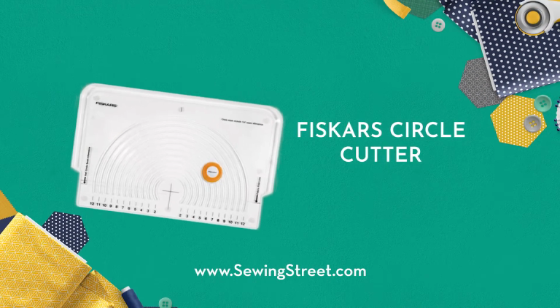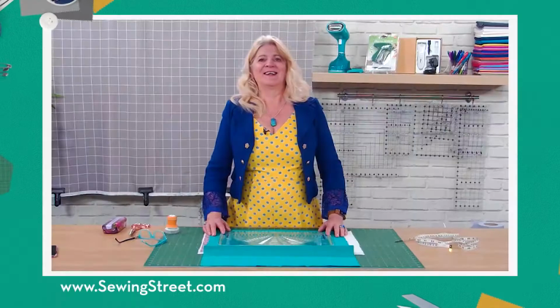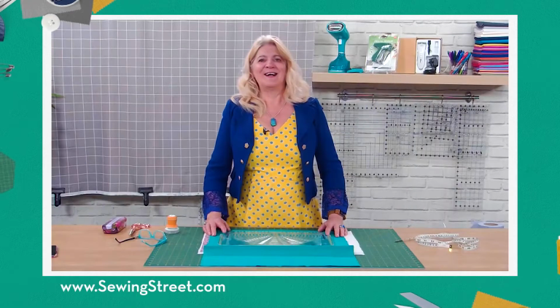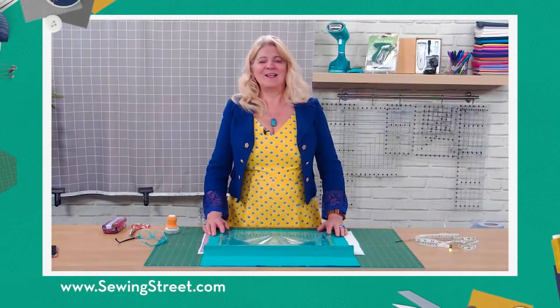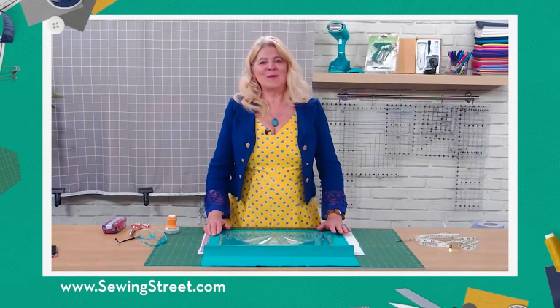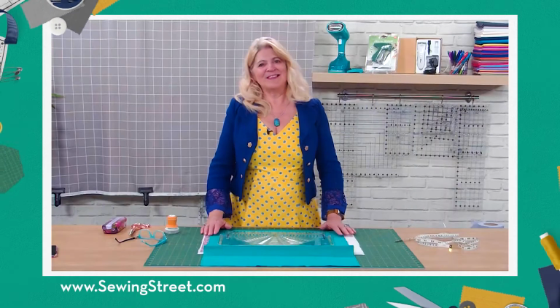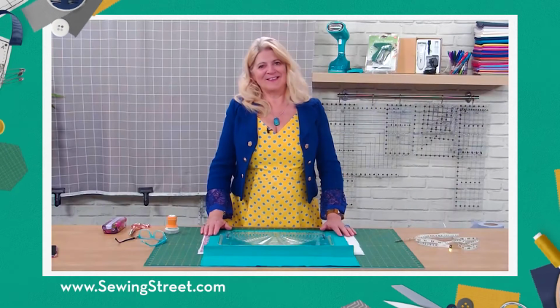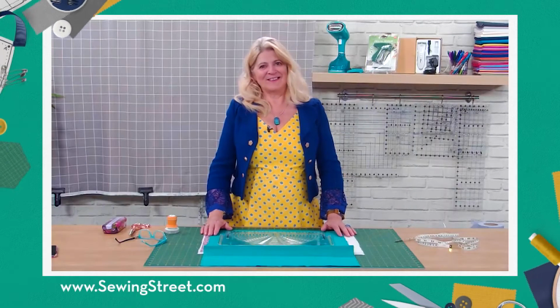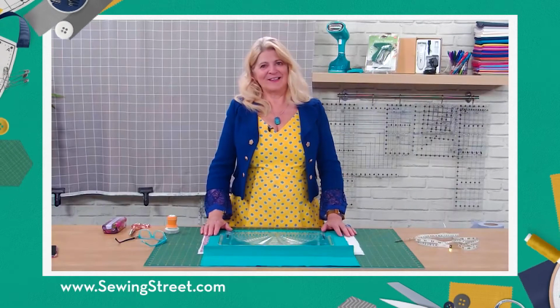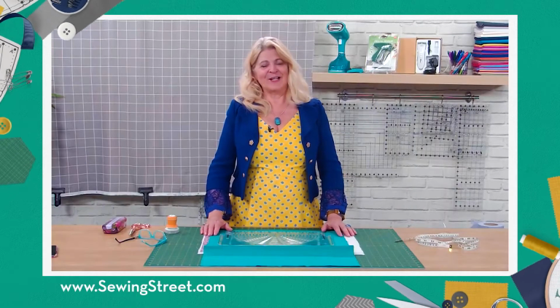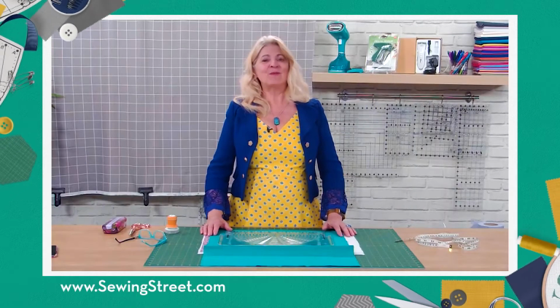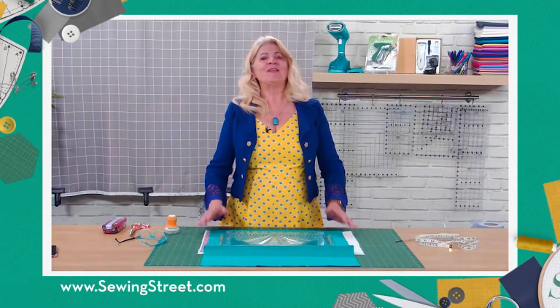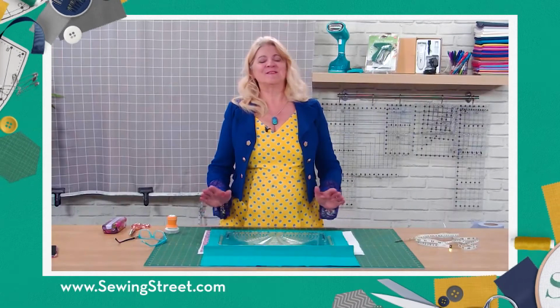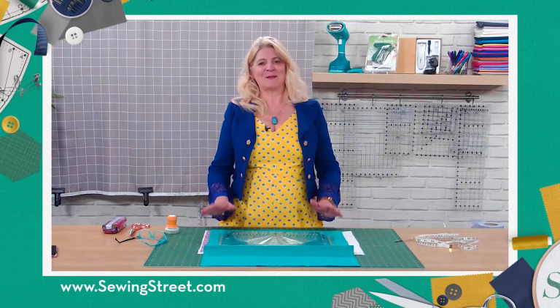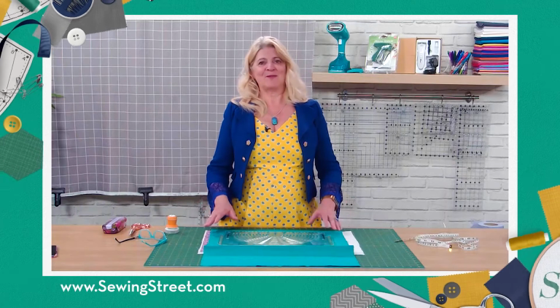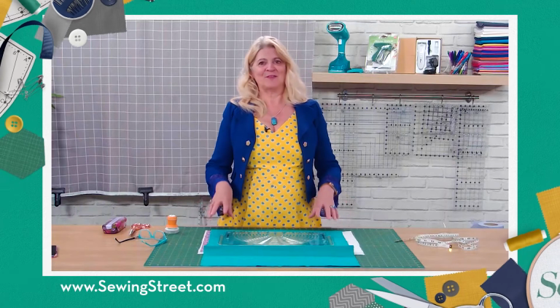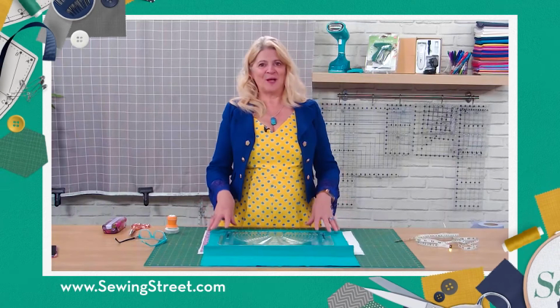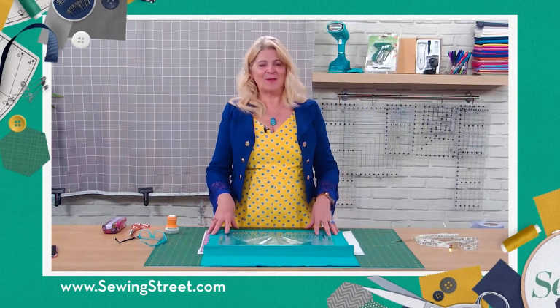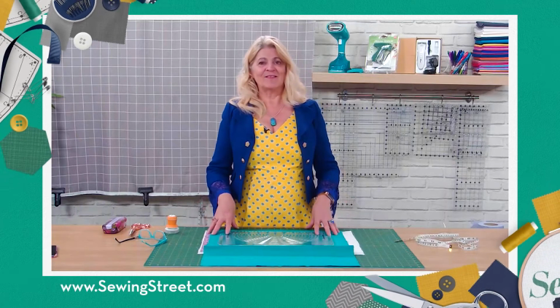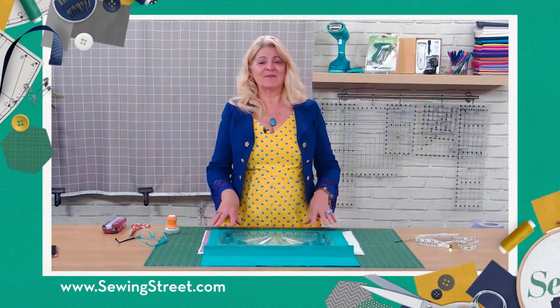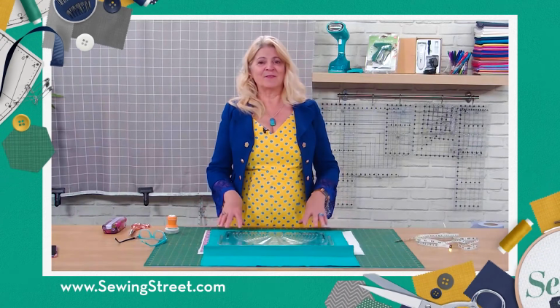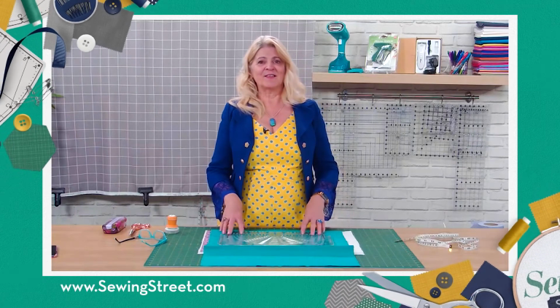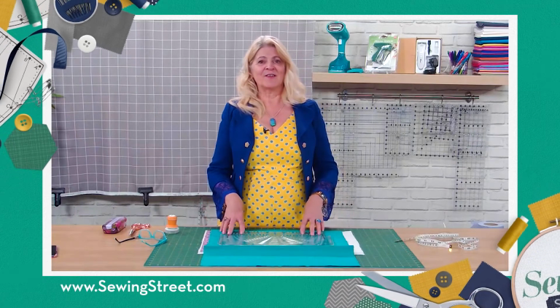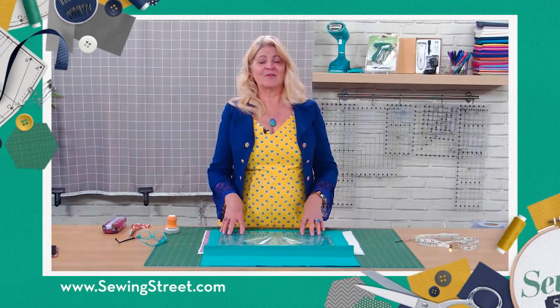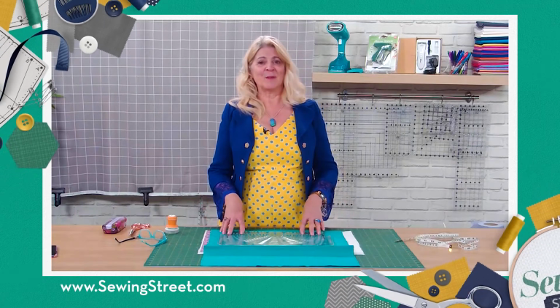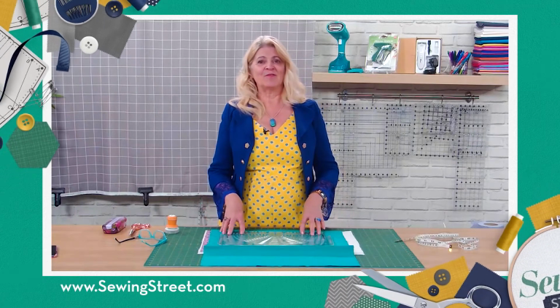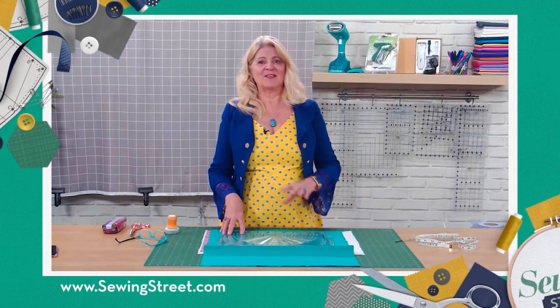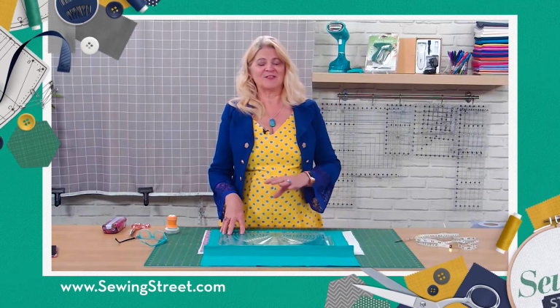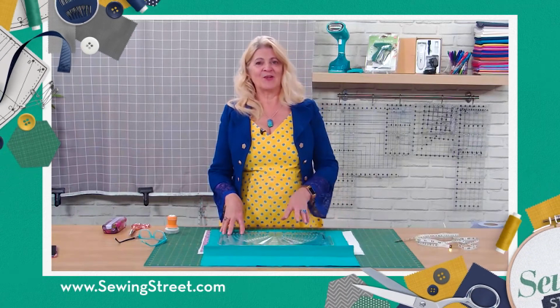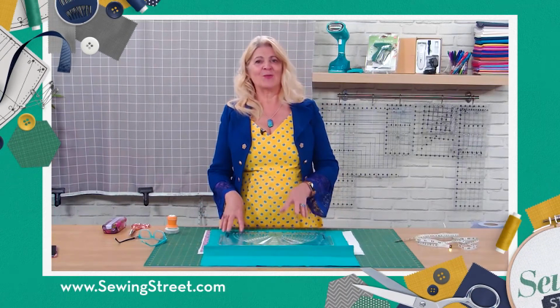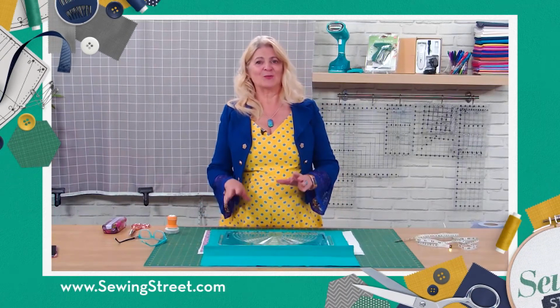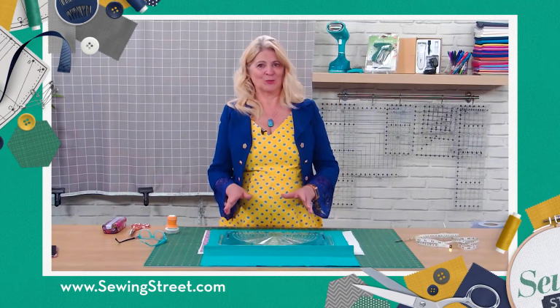Hi, I'm Wendy Gardner and I'm going to demo this fabulous Fiskars fabric circle tool.